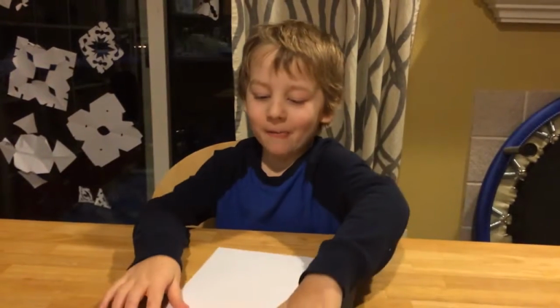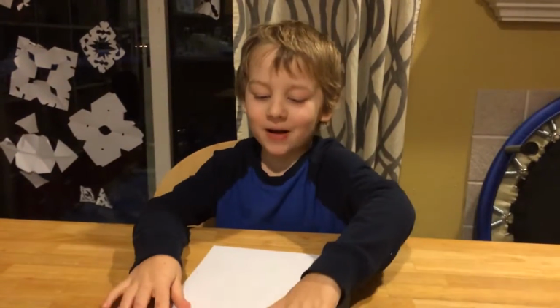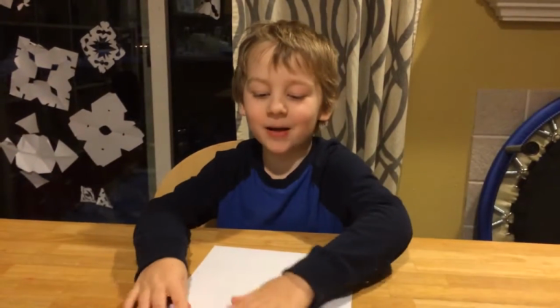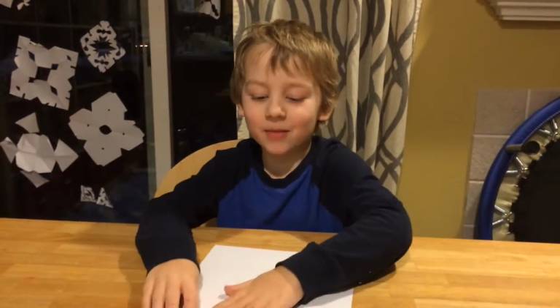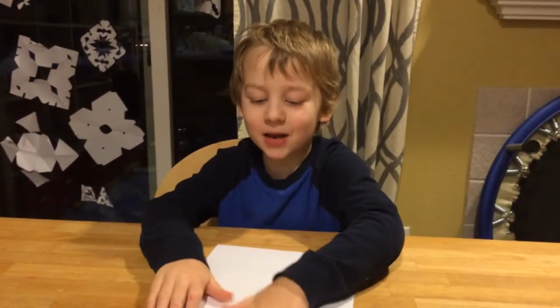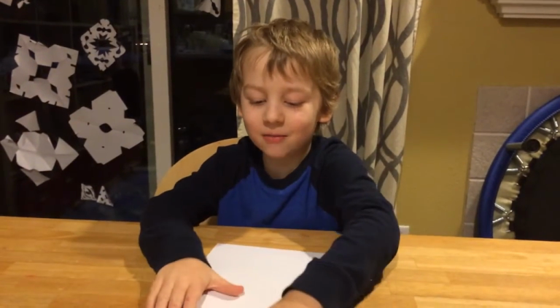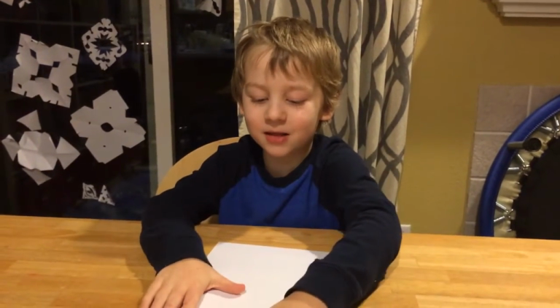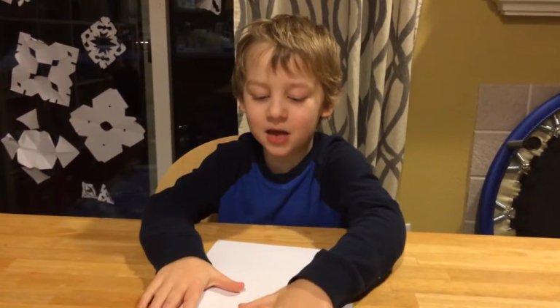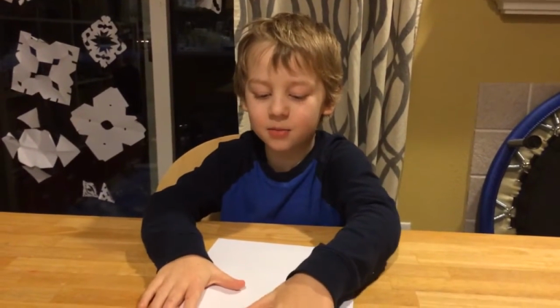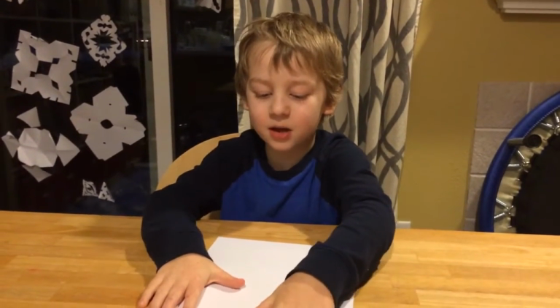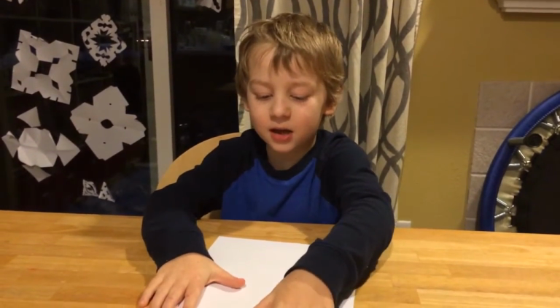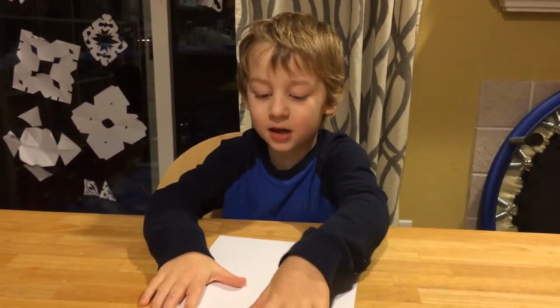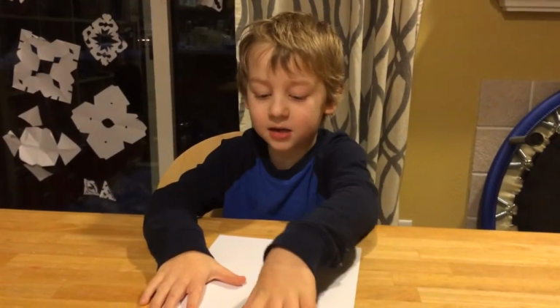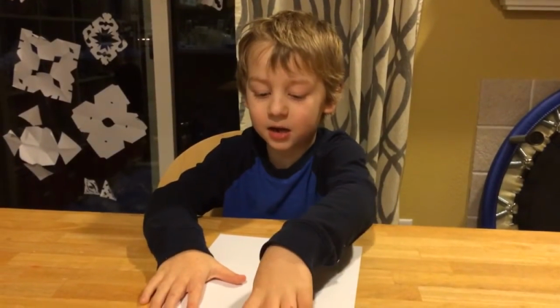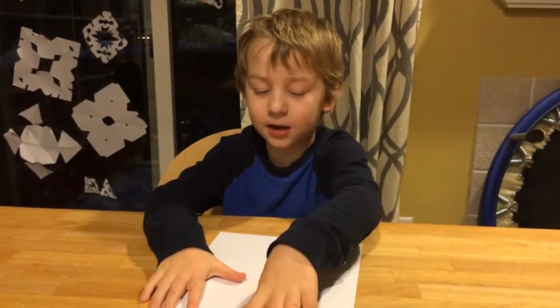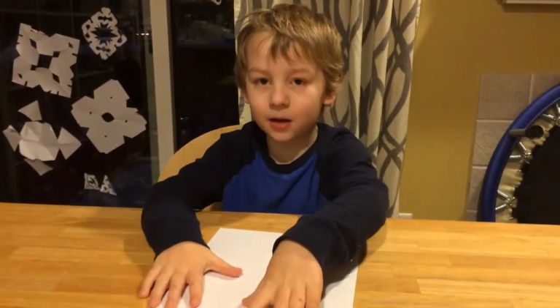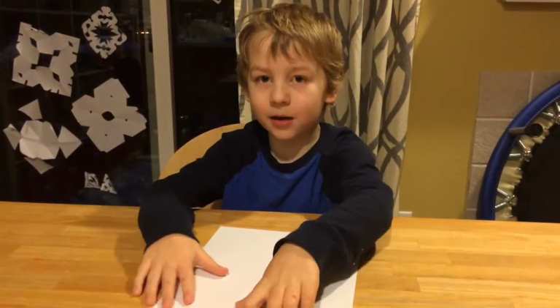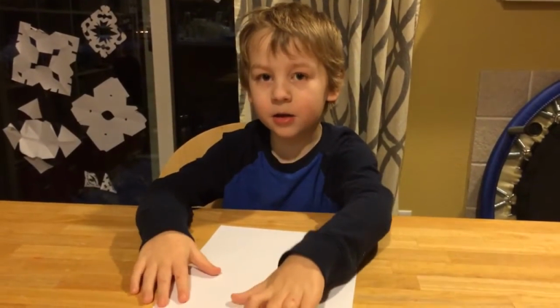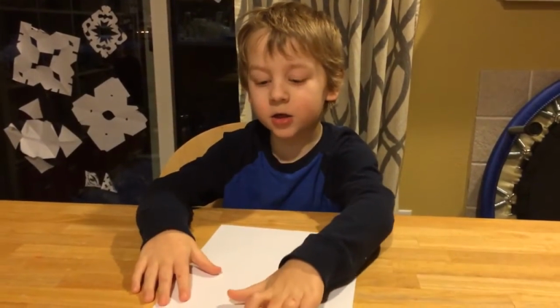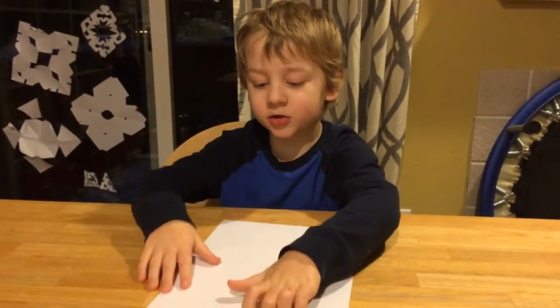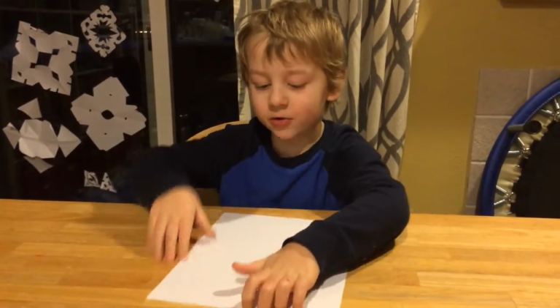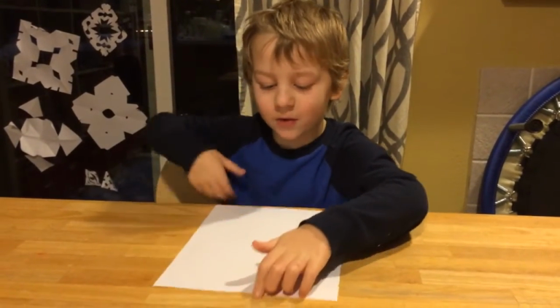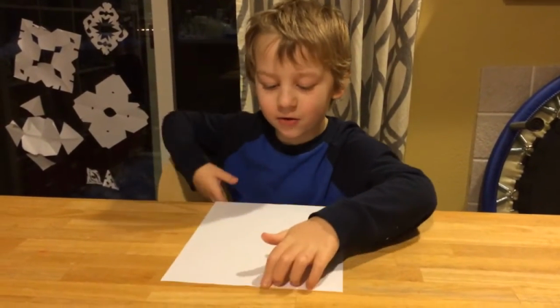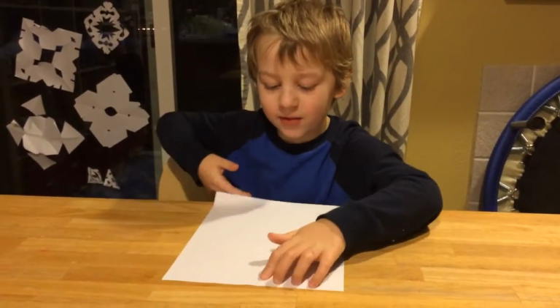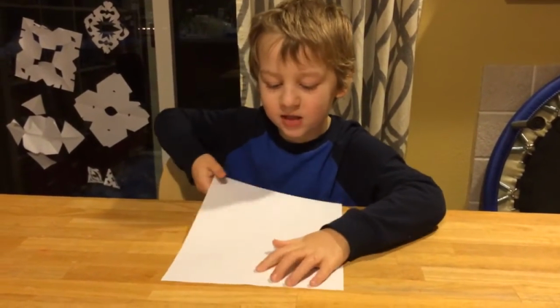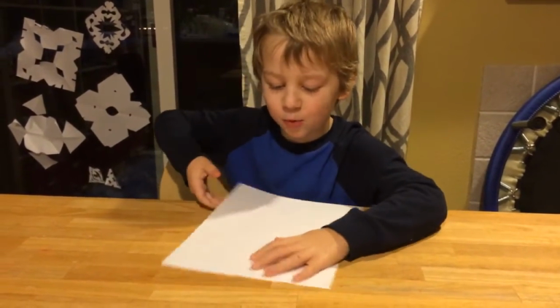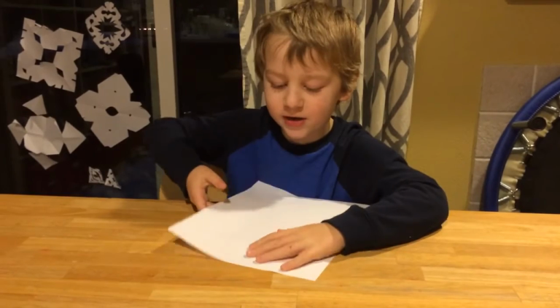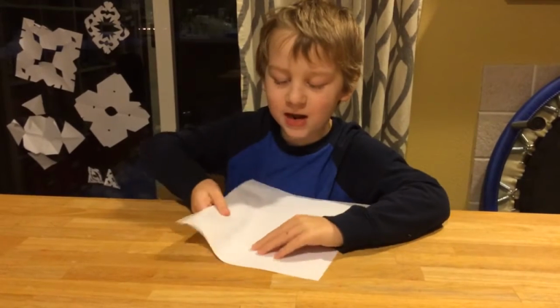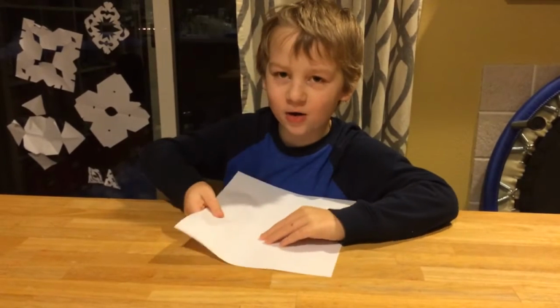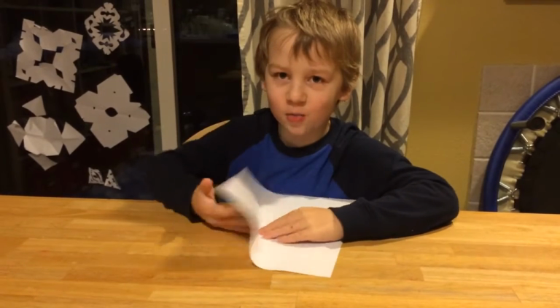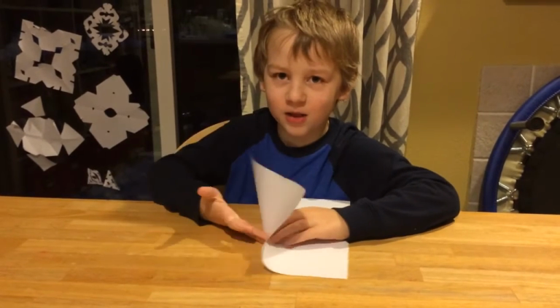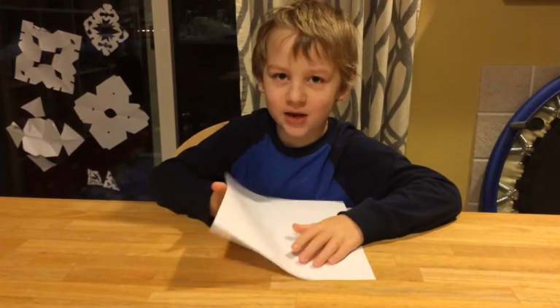Hi, my name is Gabe and I'm going to show you how to make the Pointing Aeroplane.